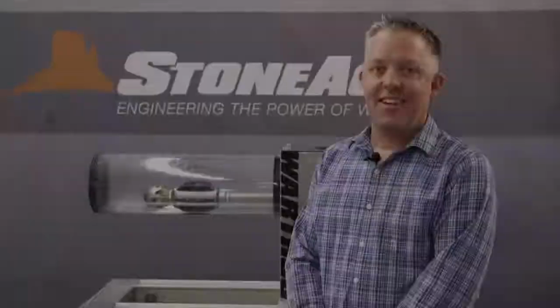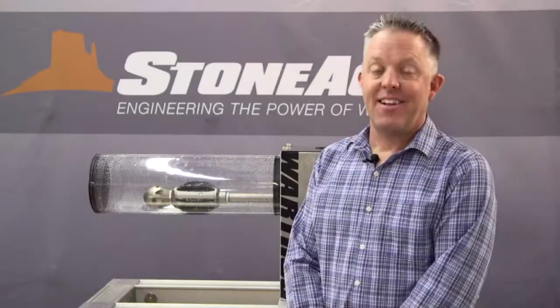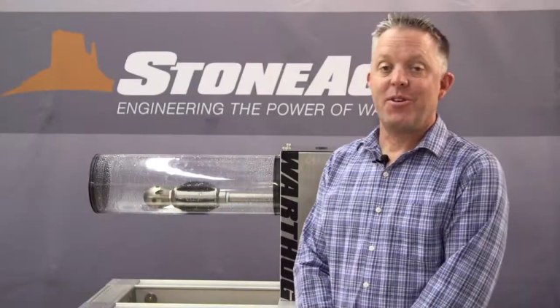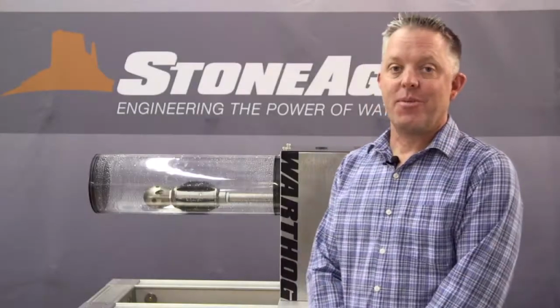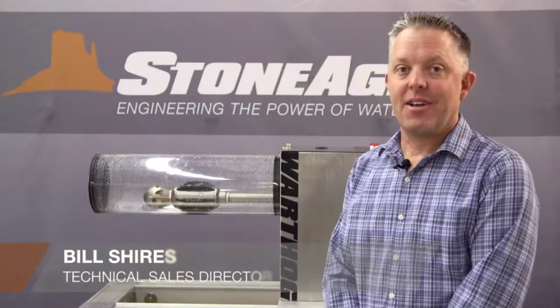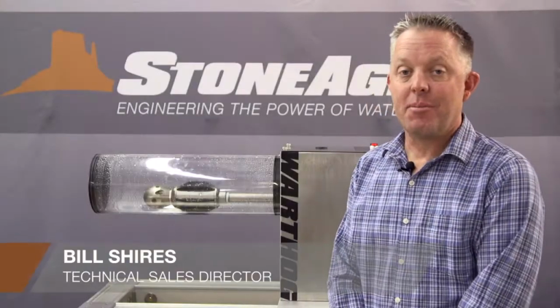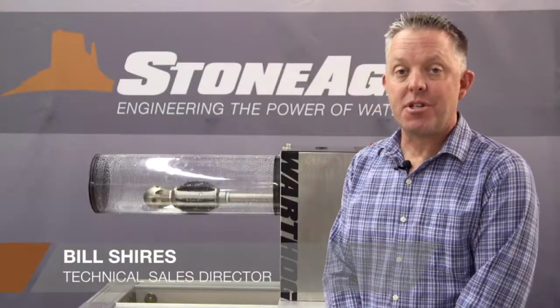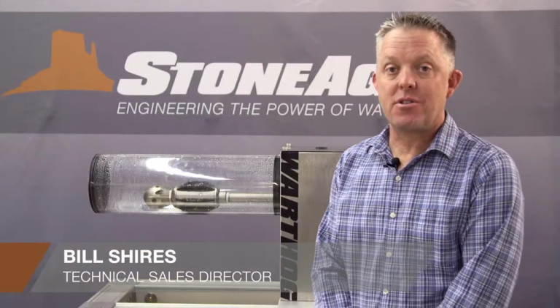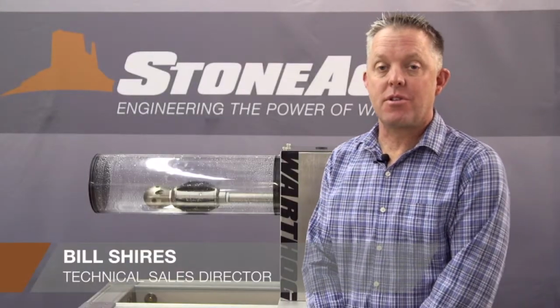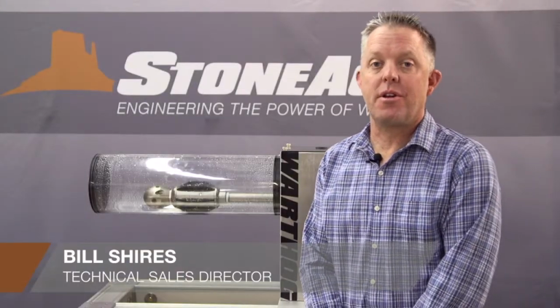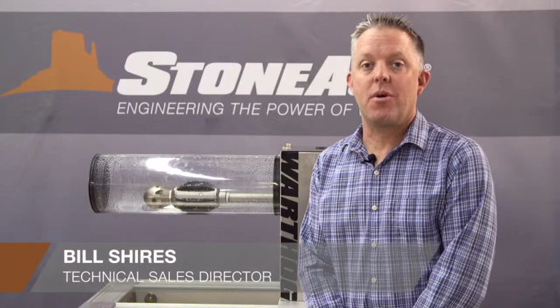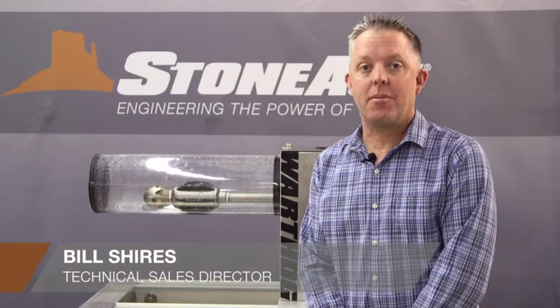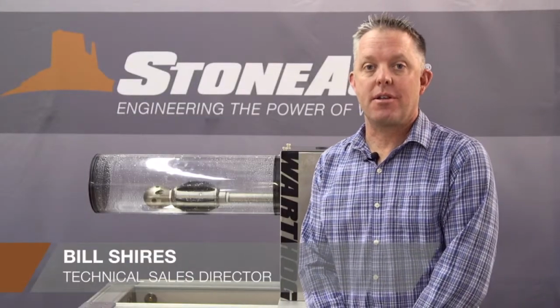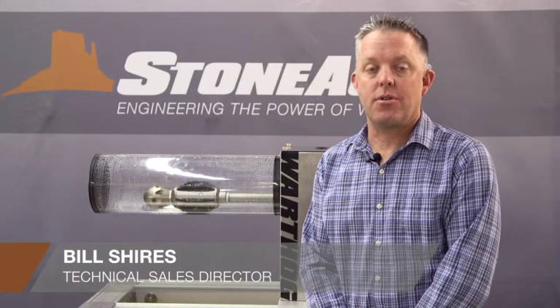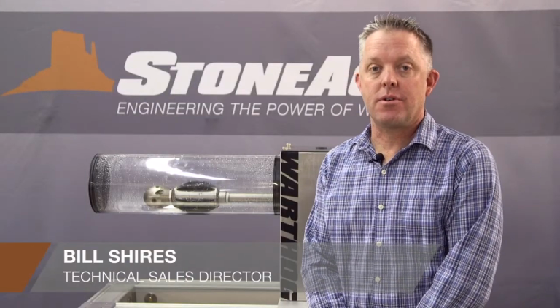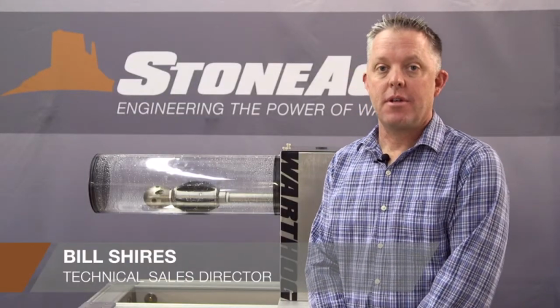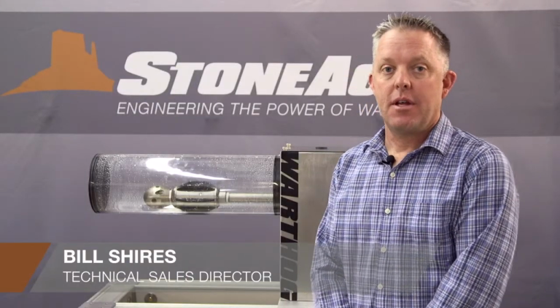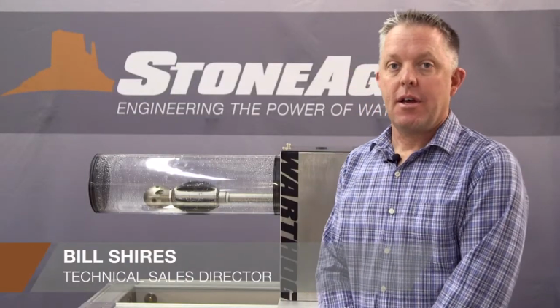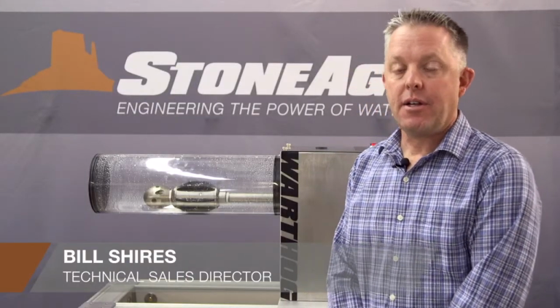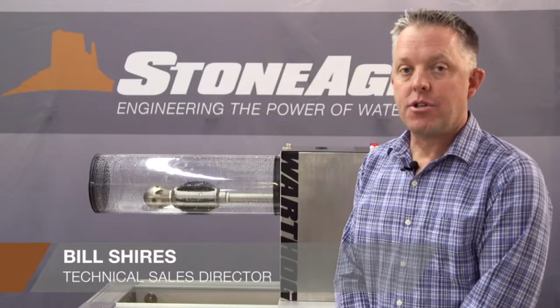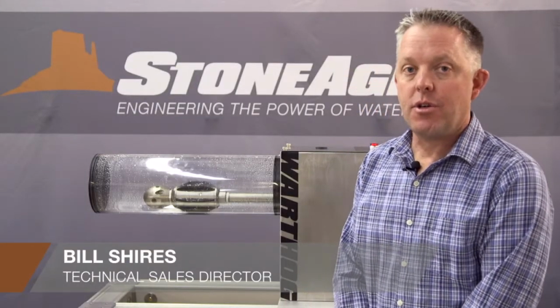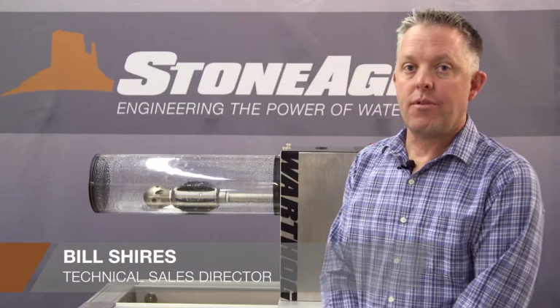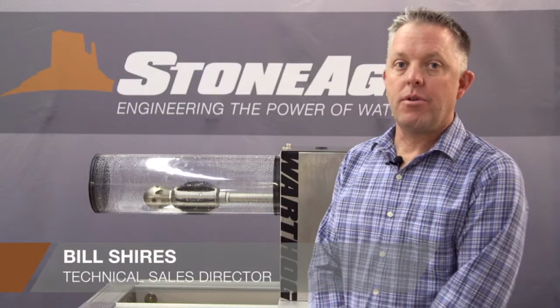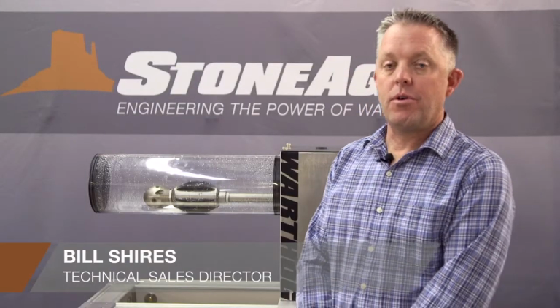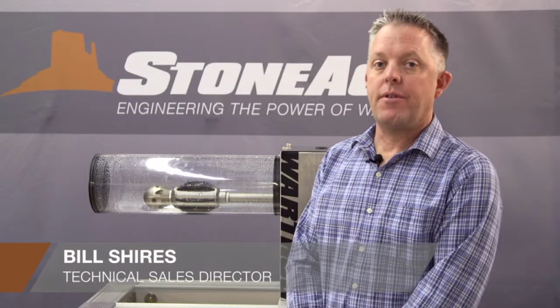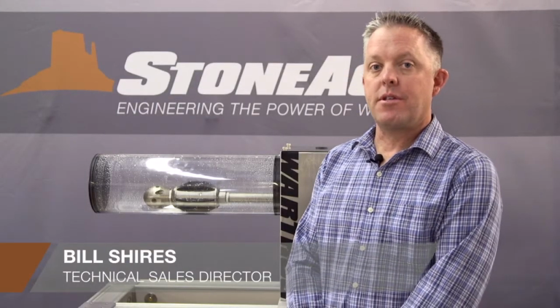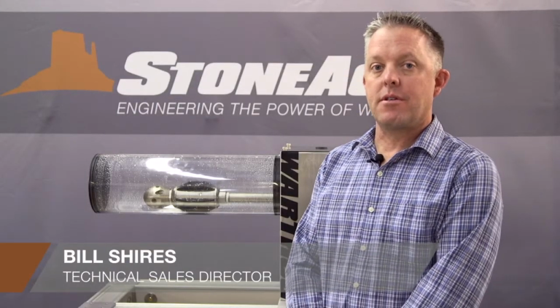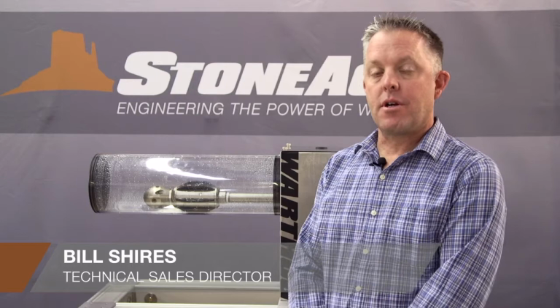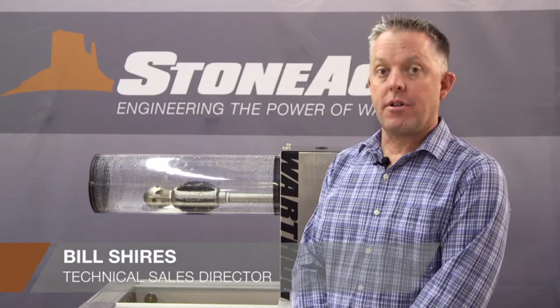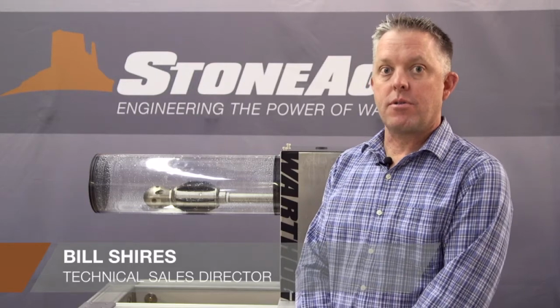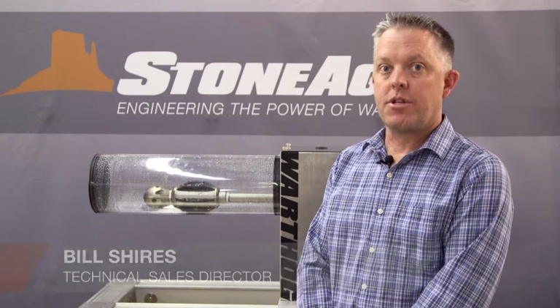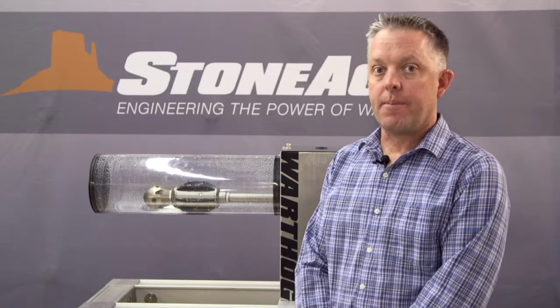Hello, I'm Bill Shires of StoneAge Water Blast Tools. I'd like to show you one of our new cool inventions. It's called the Switcher.